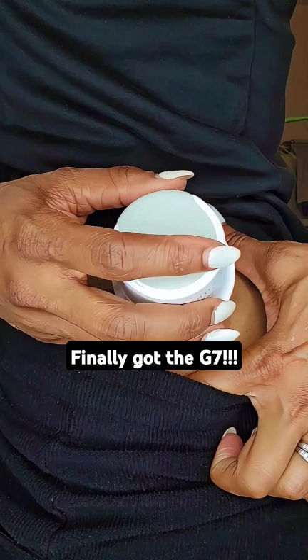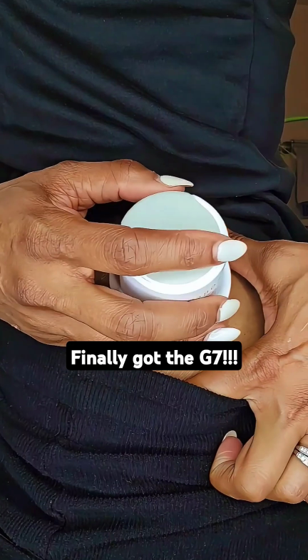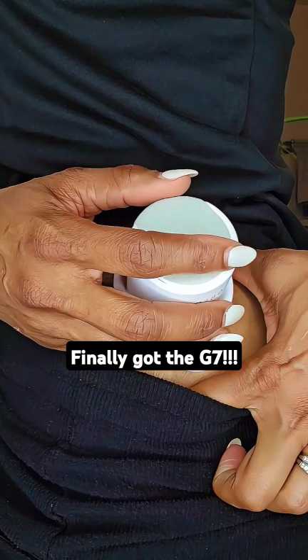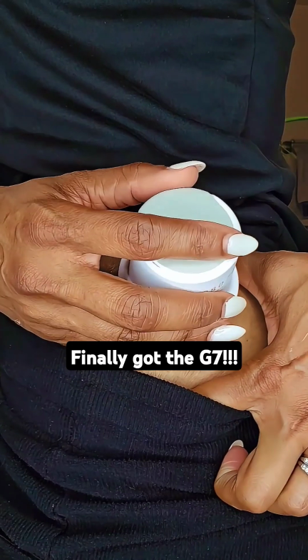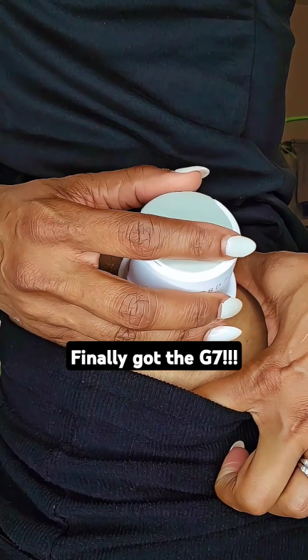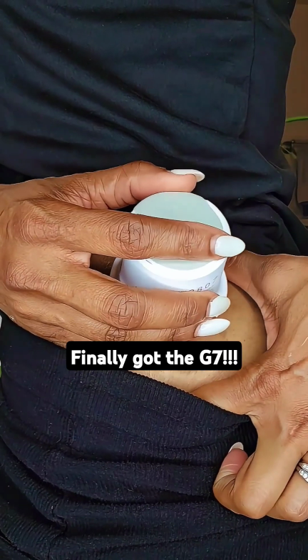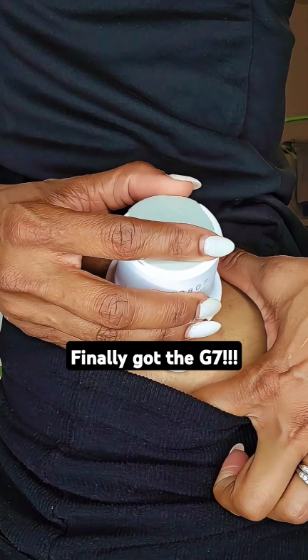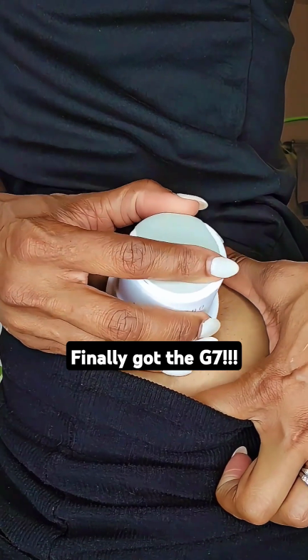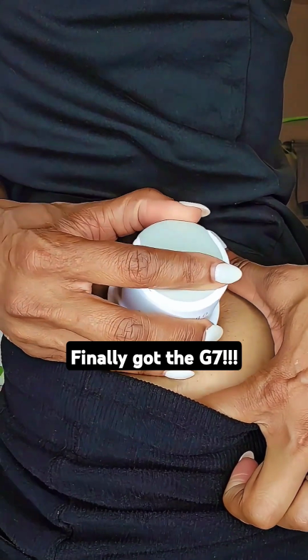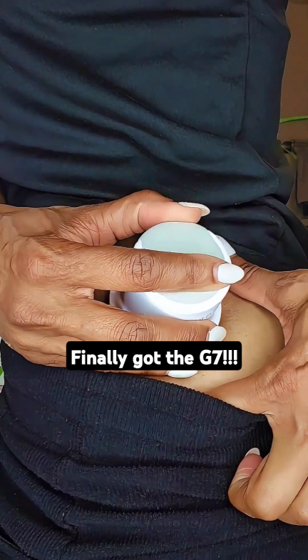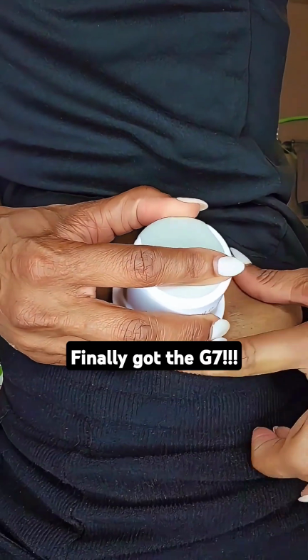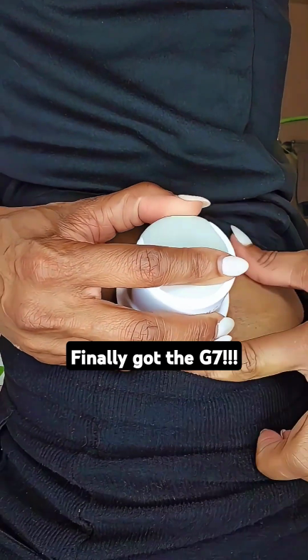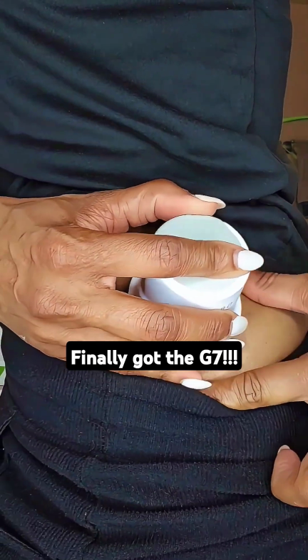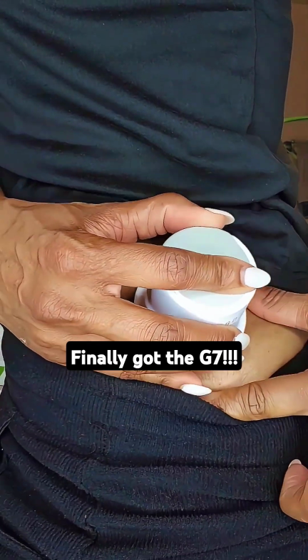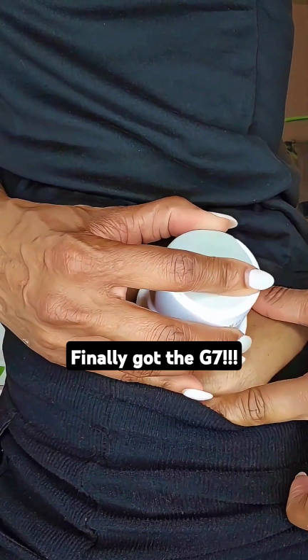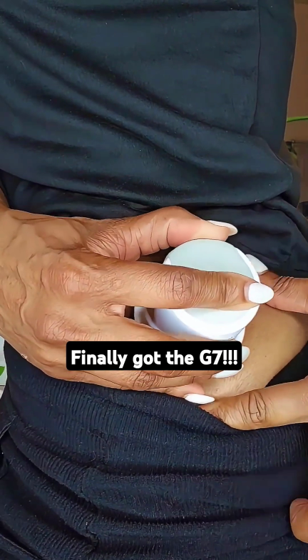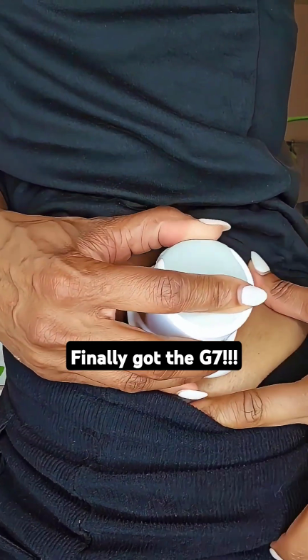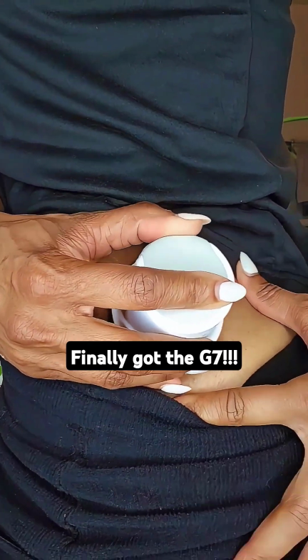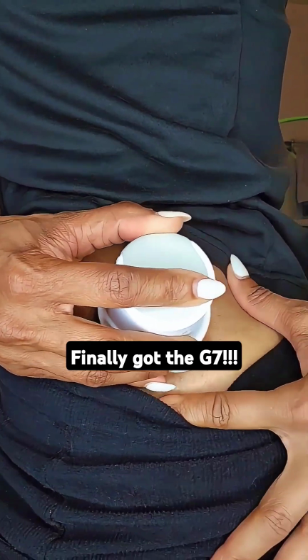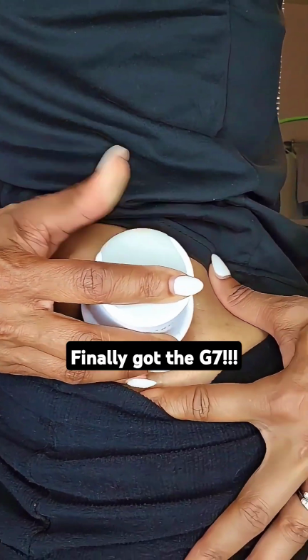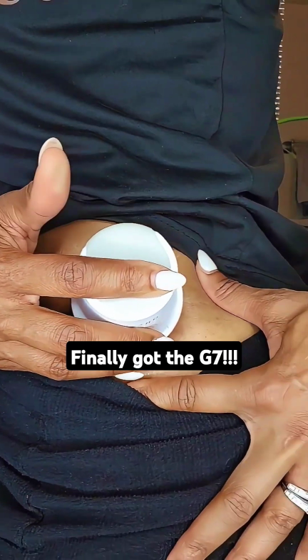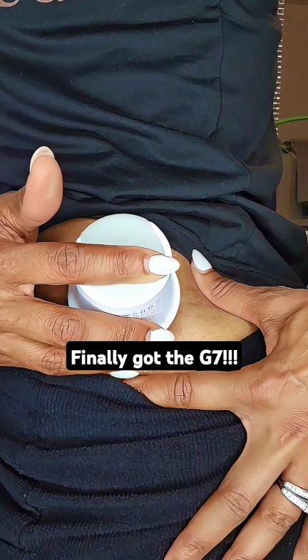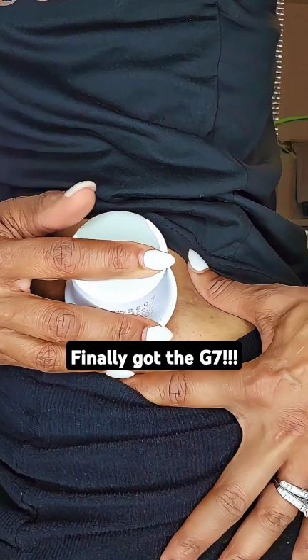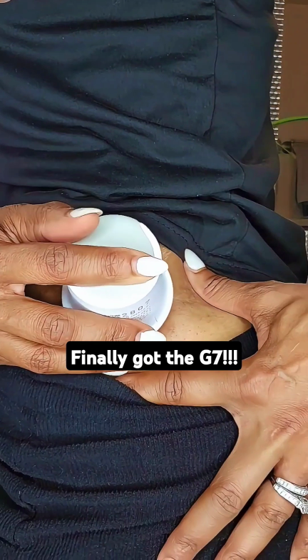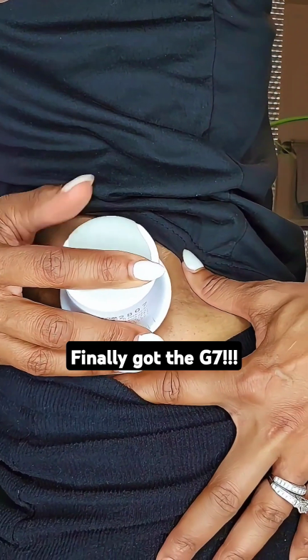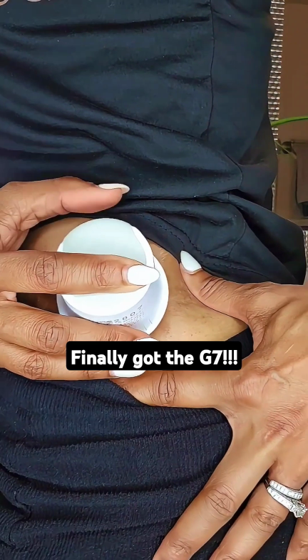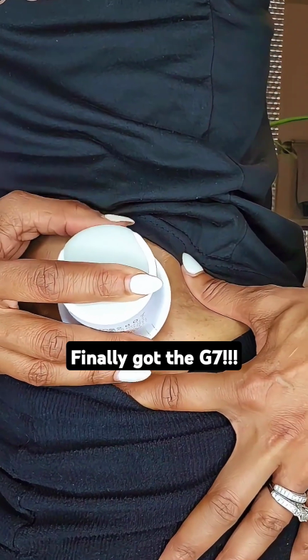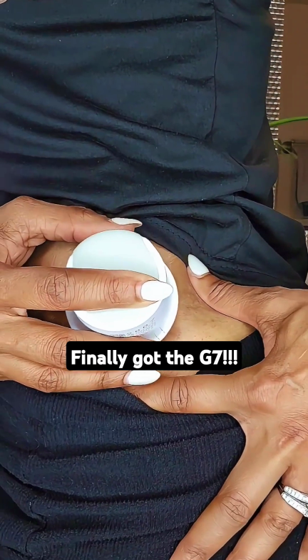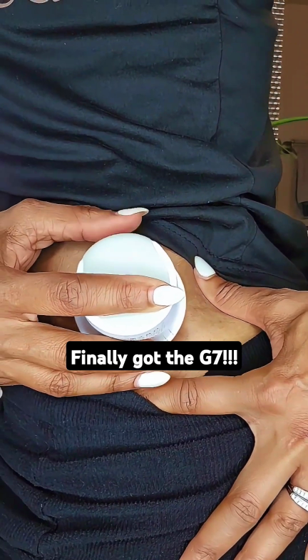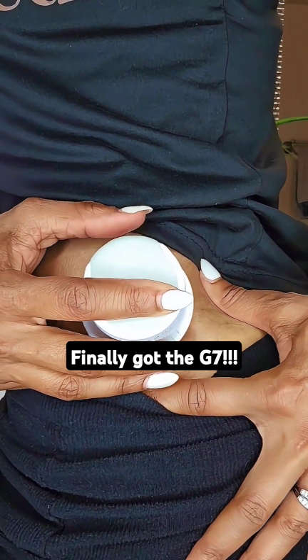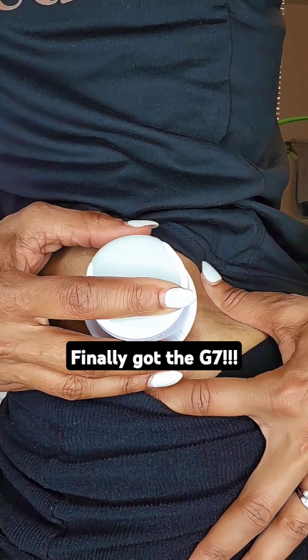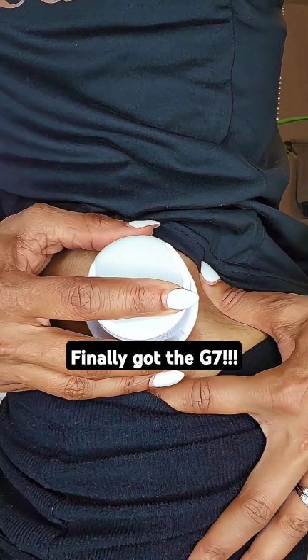Here we go. On the count of three — y'all count me down. Three, two, one.